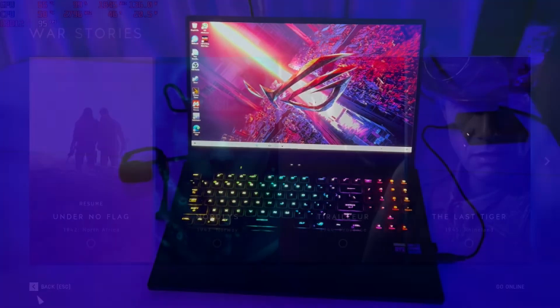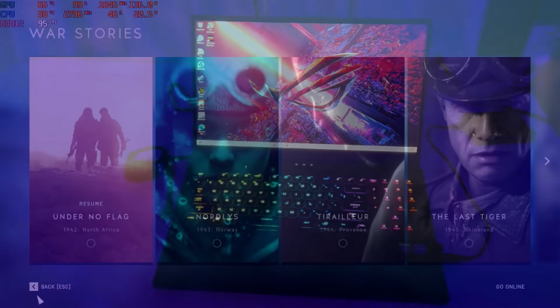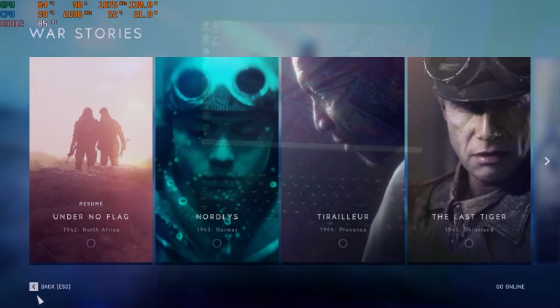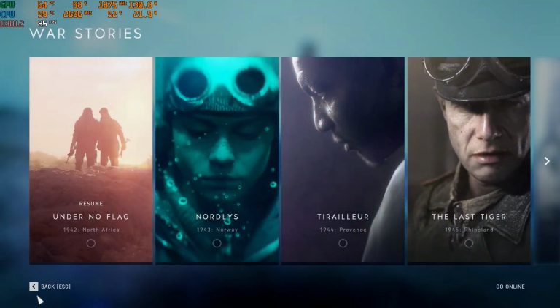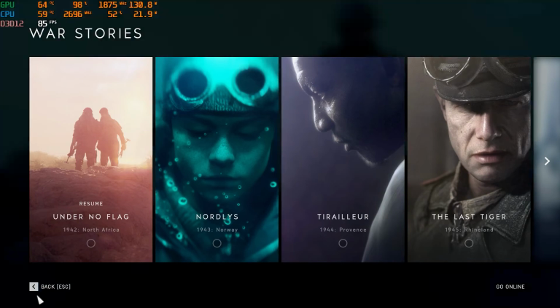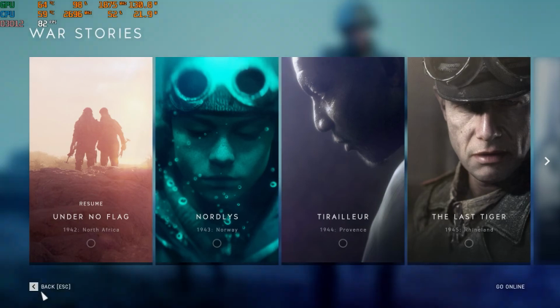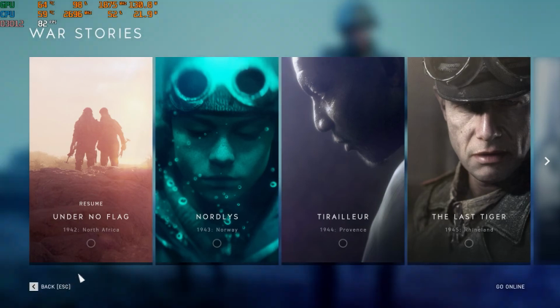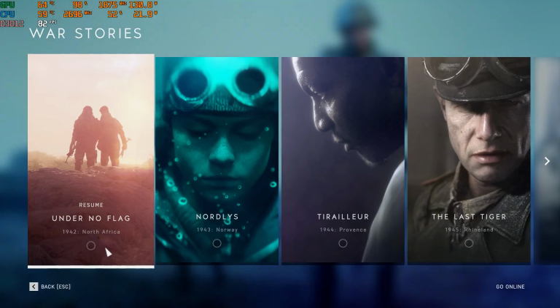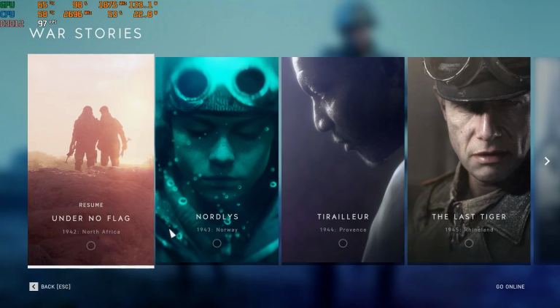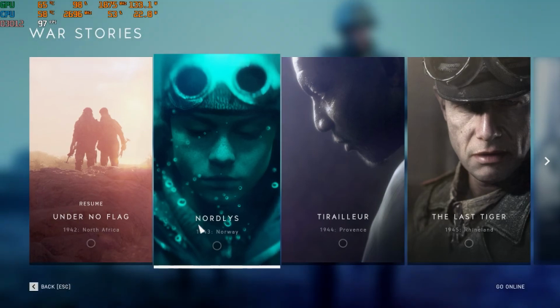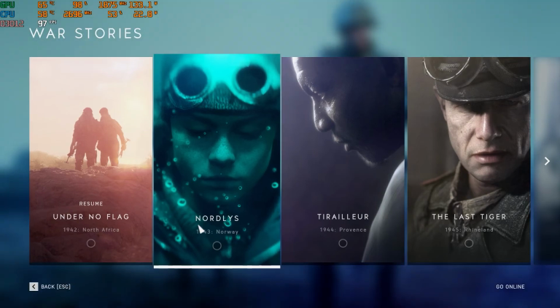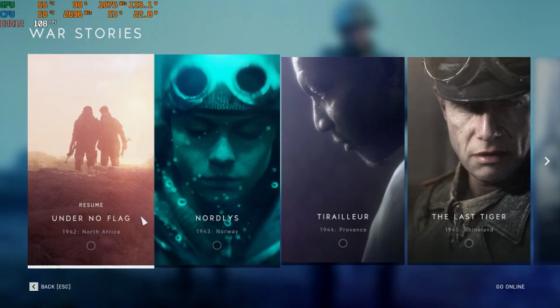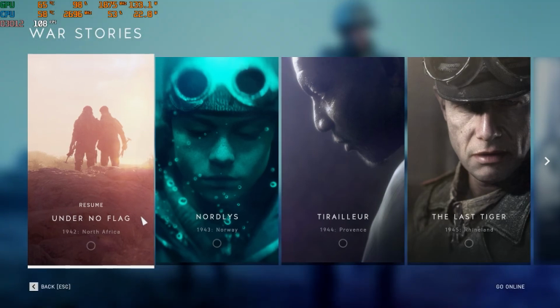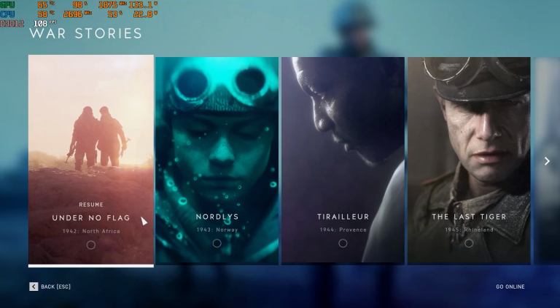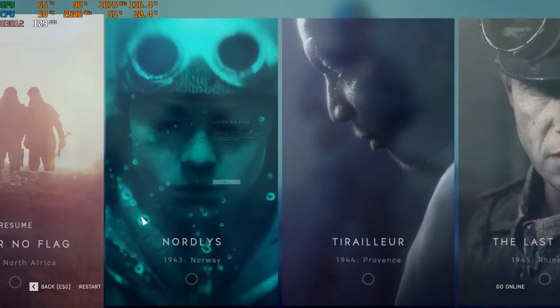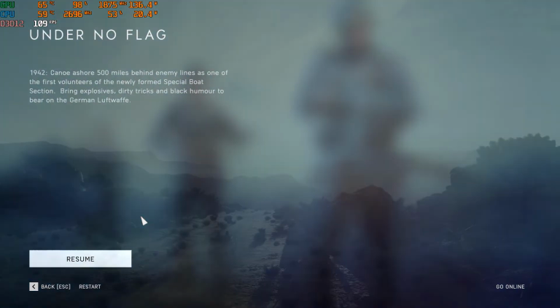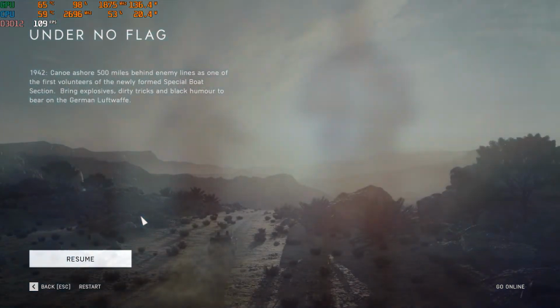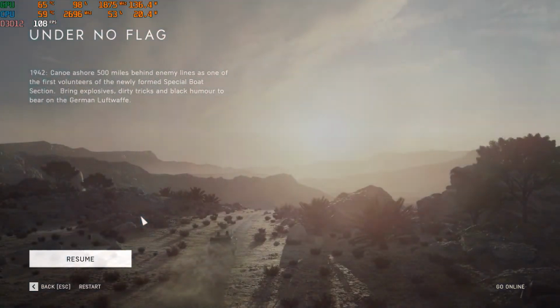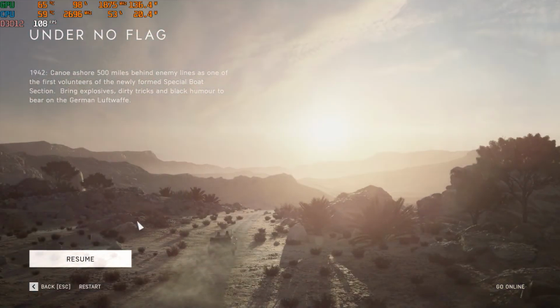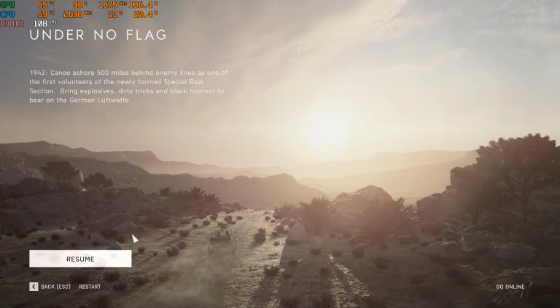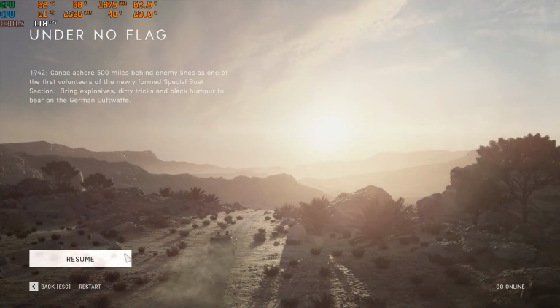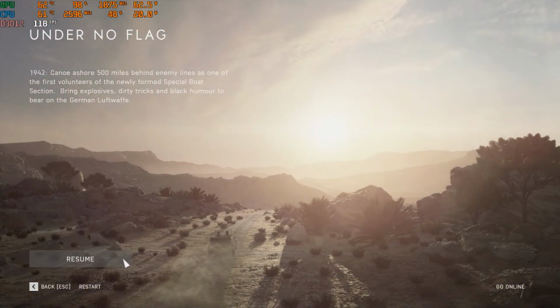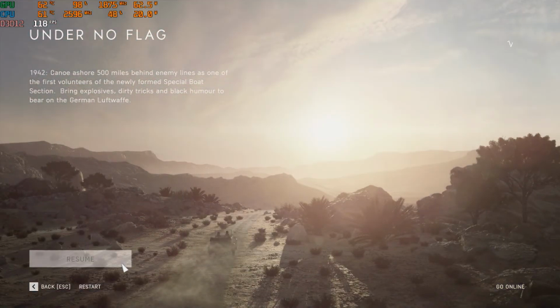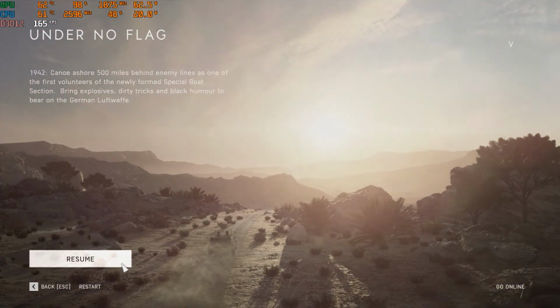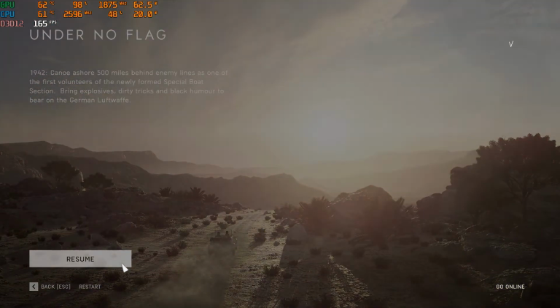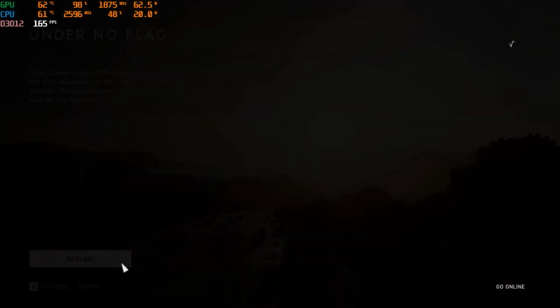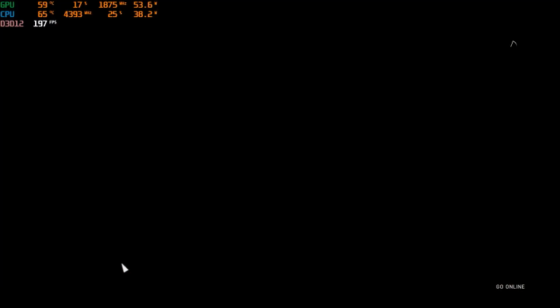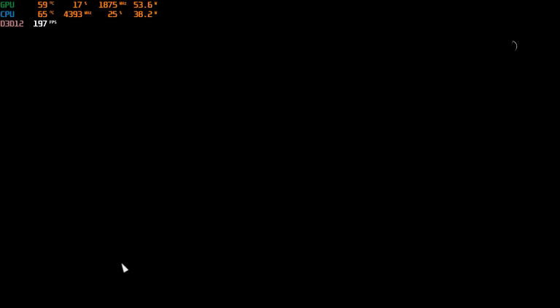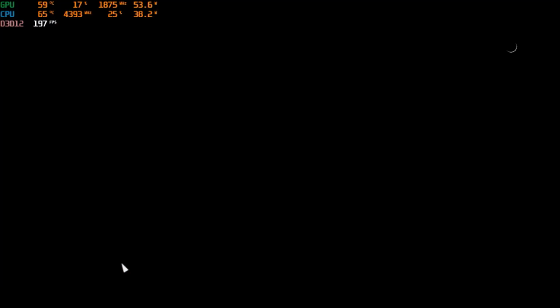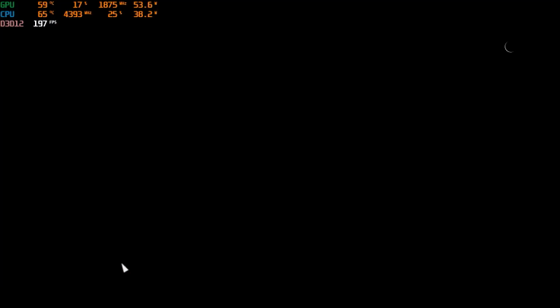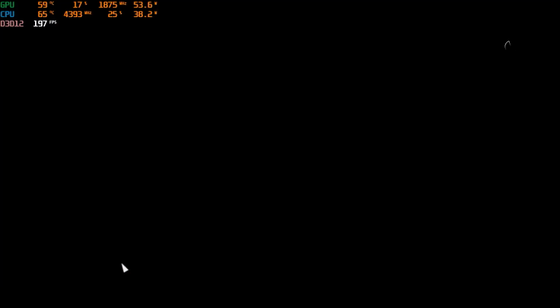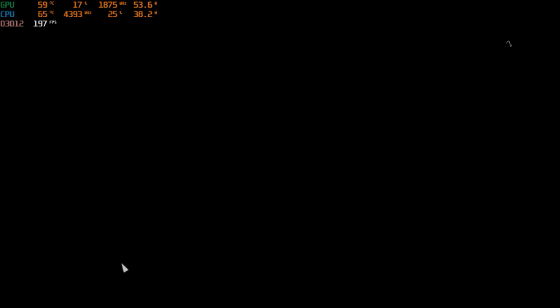Performance will be tested in Battlefield 5 campaign mode. So without any further ado, let's roll.